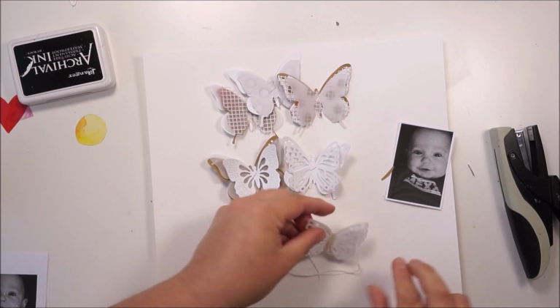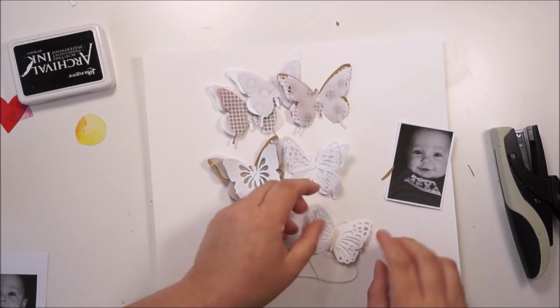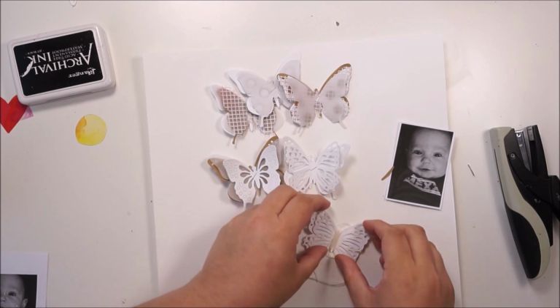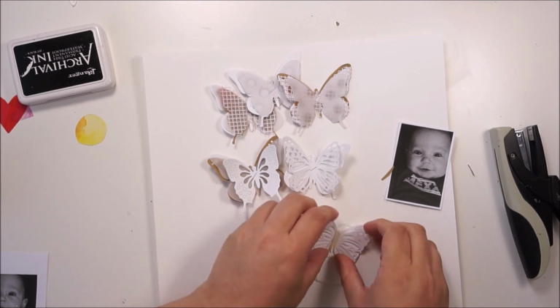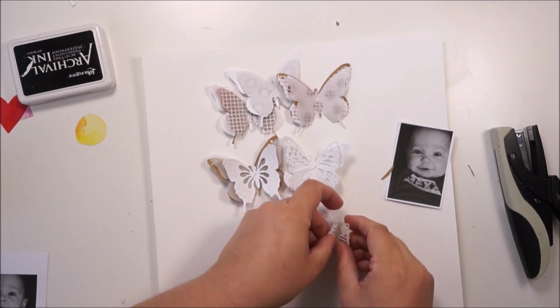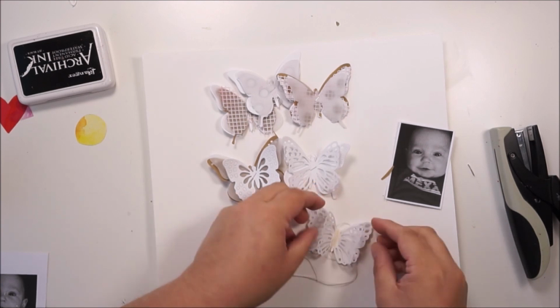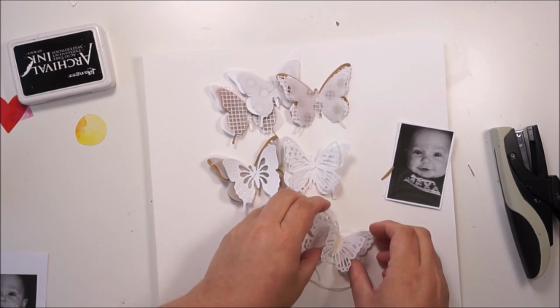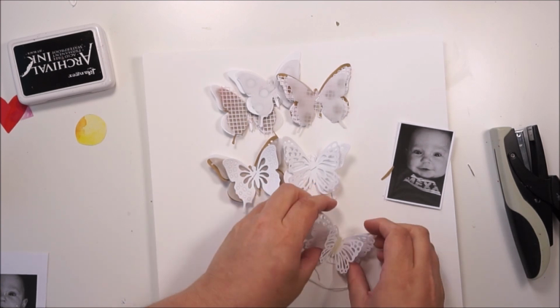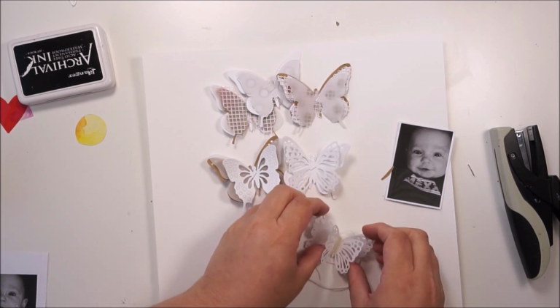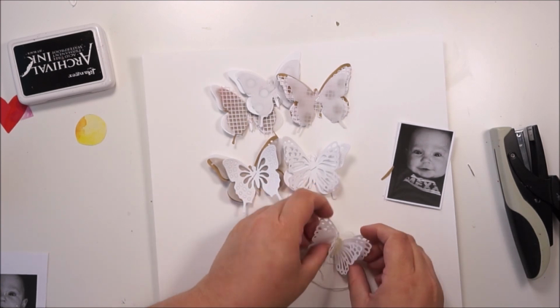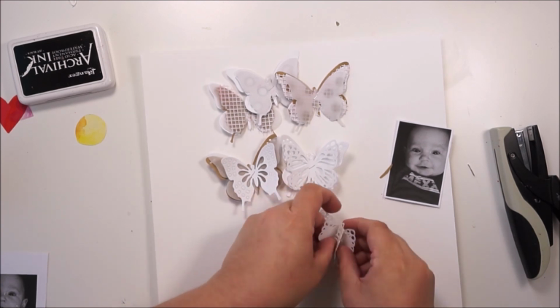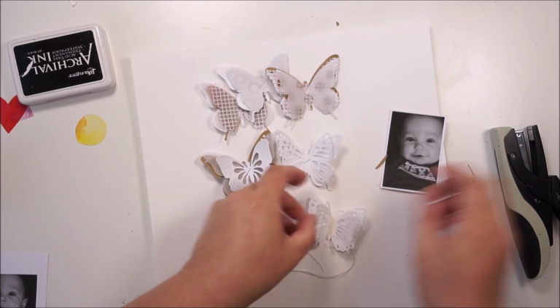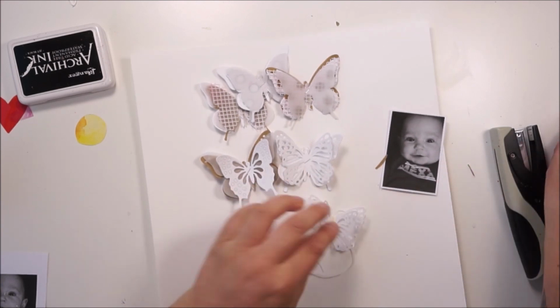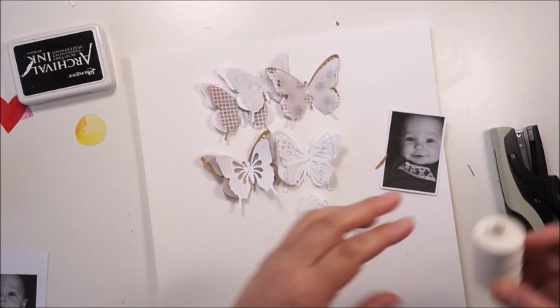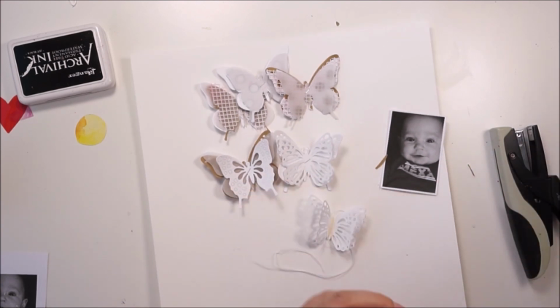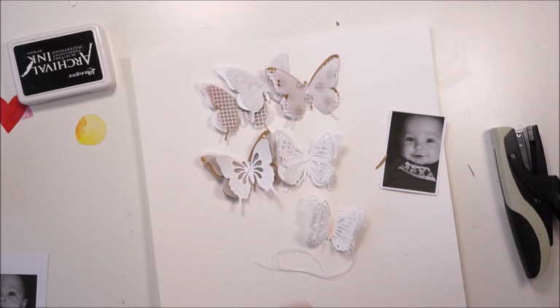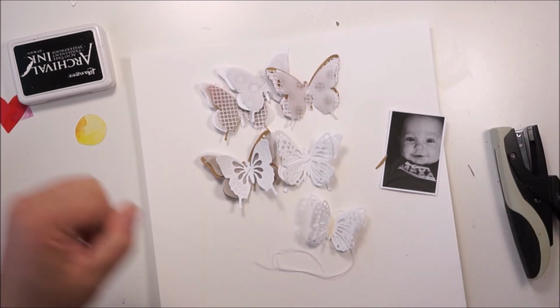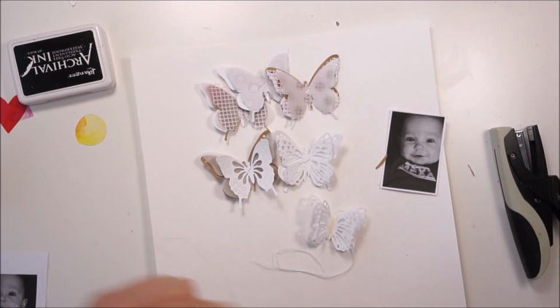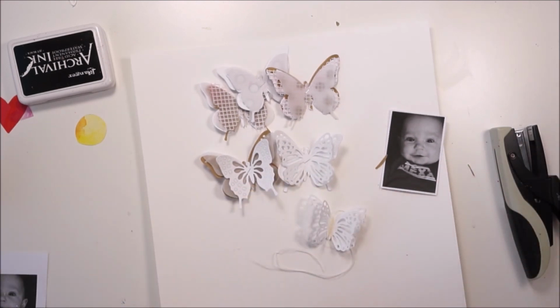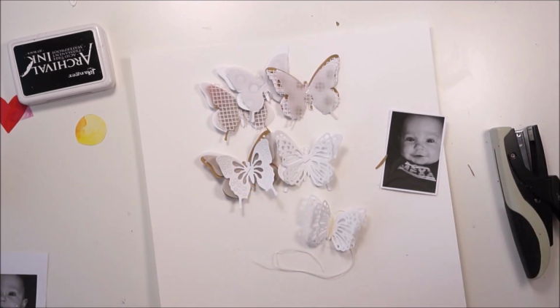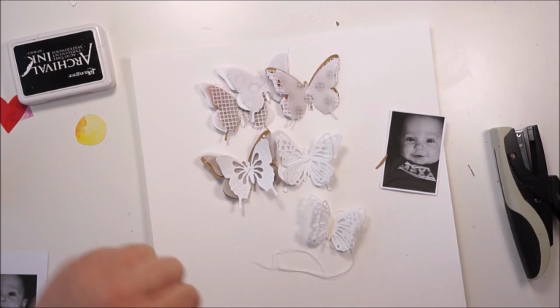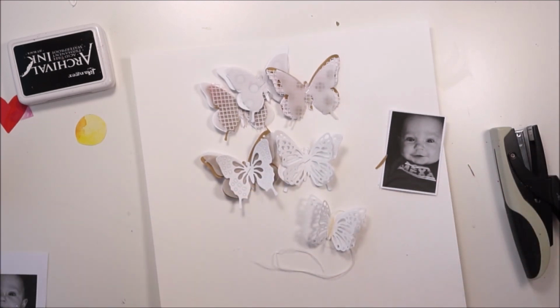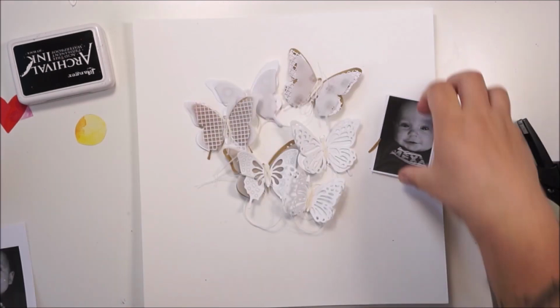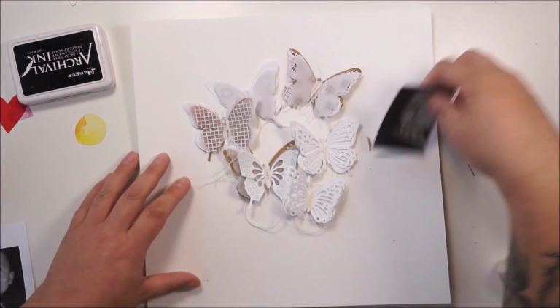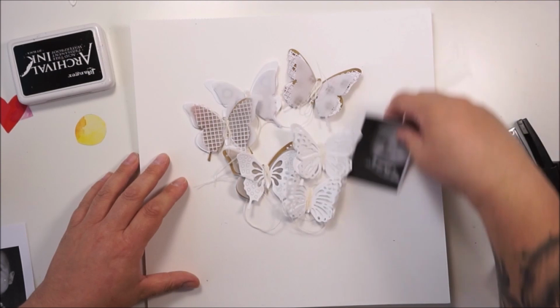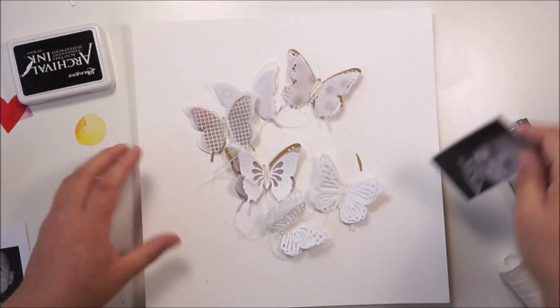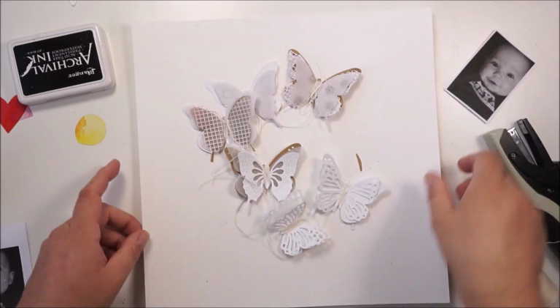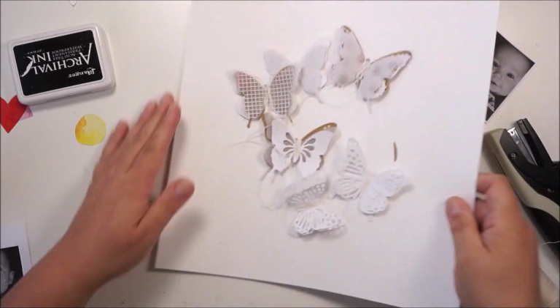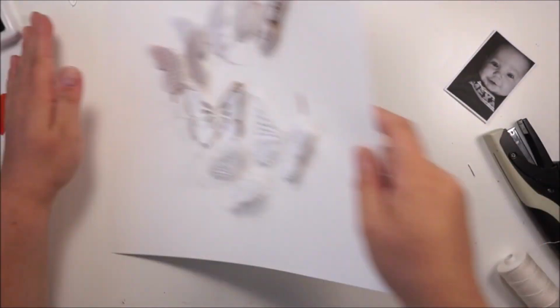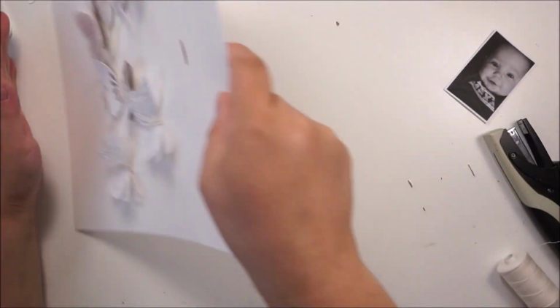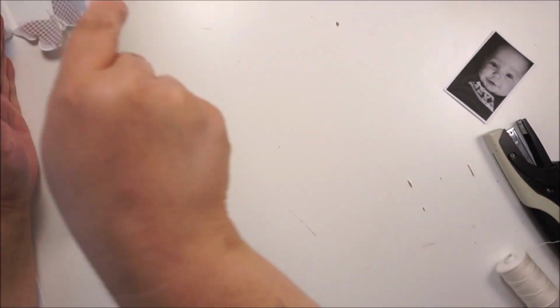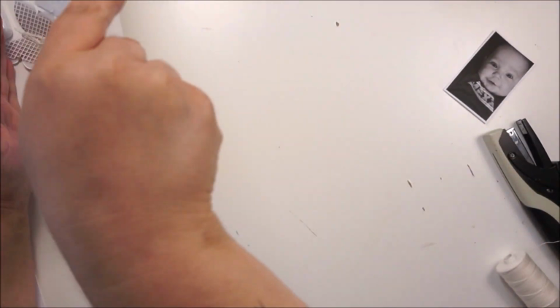Here you can see — I just love it, it's looking absolutely awesome.